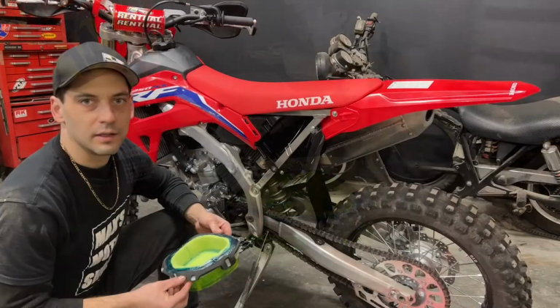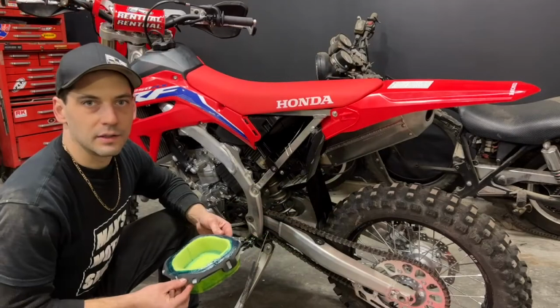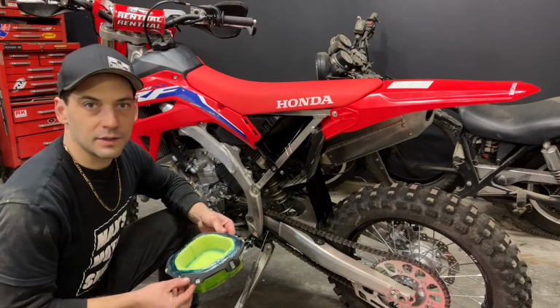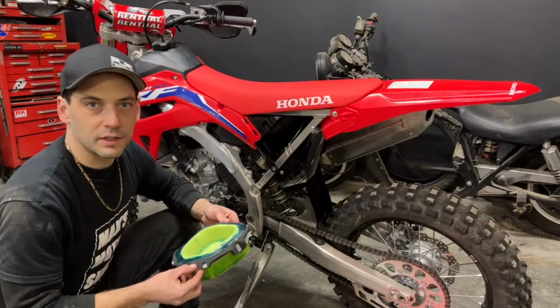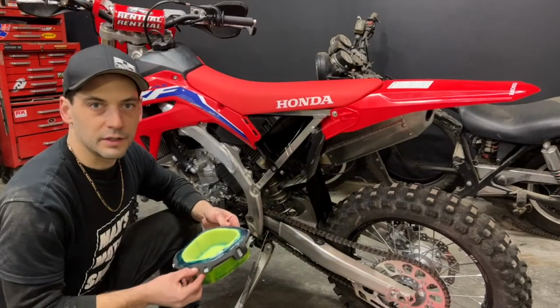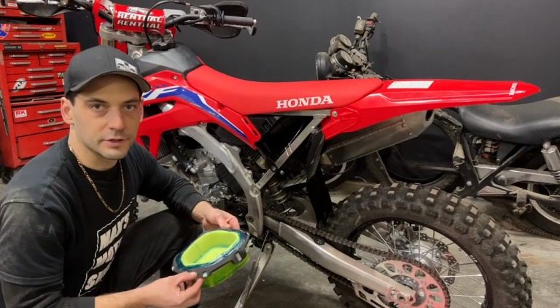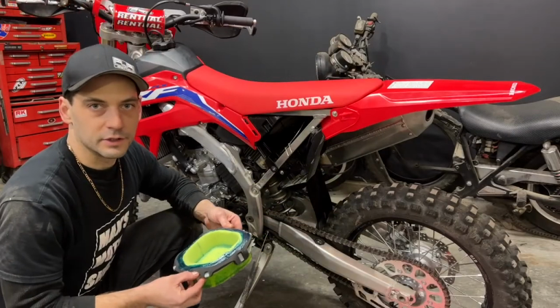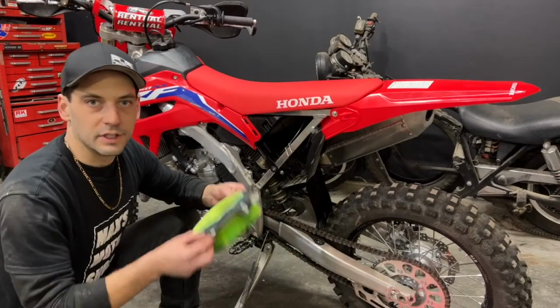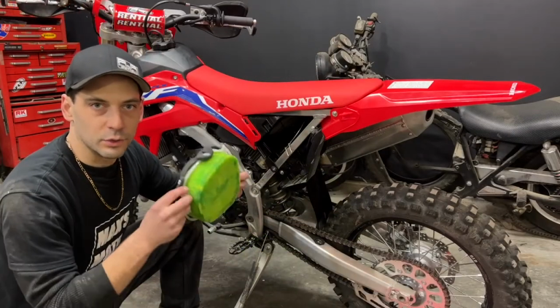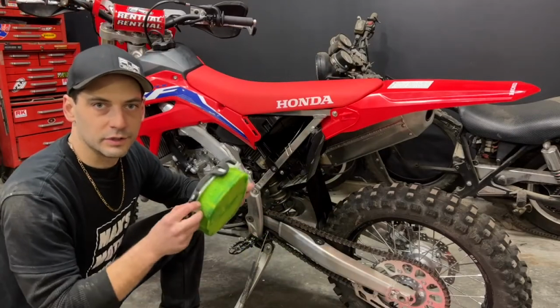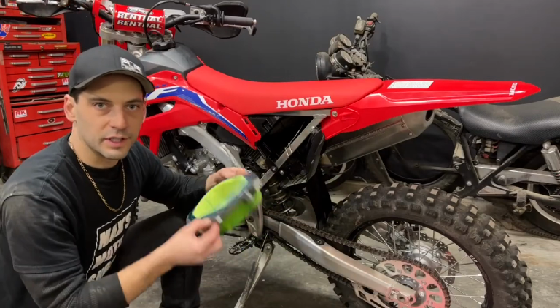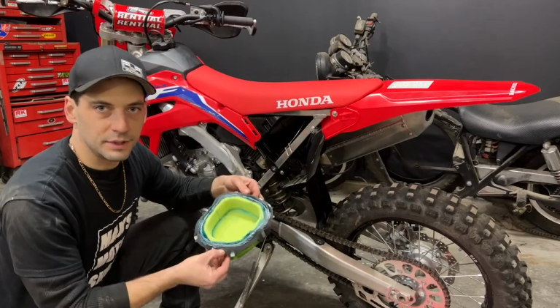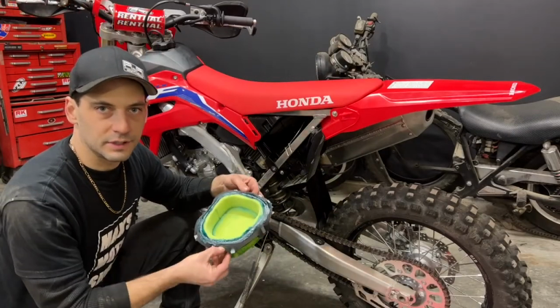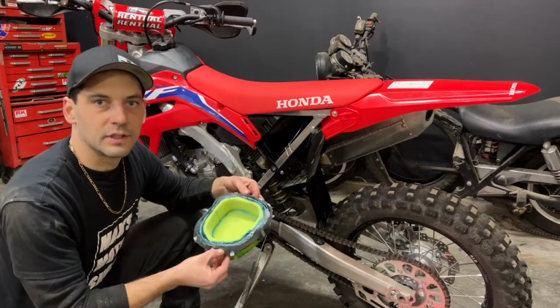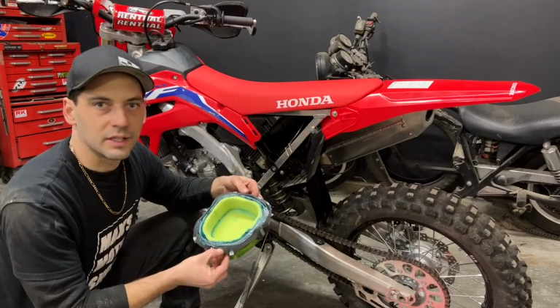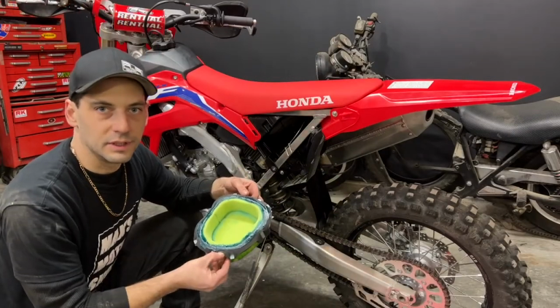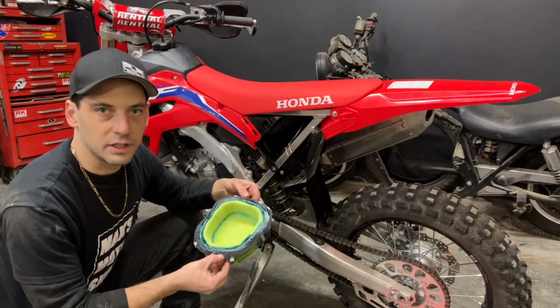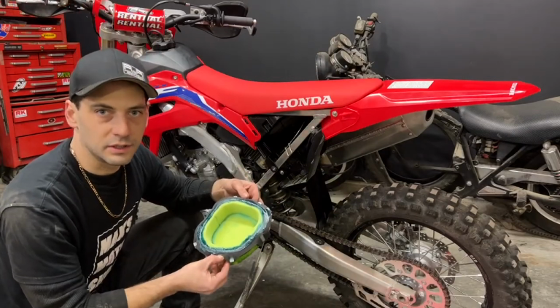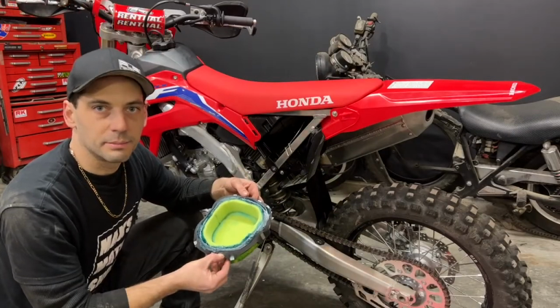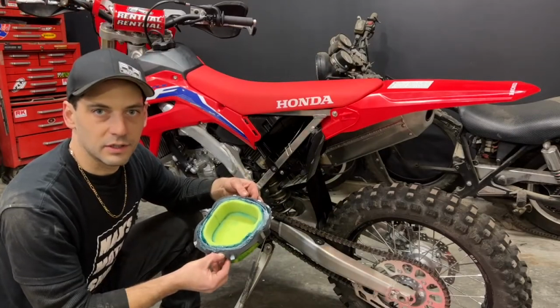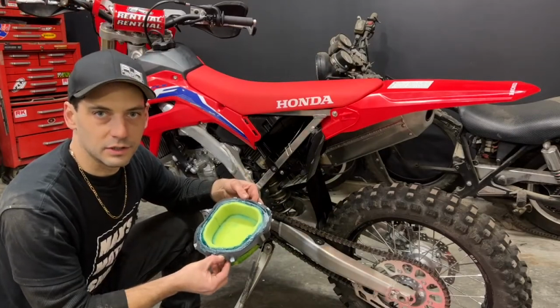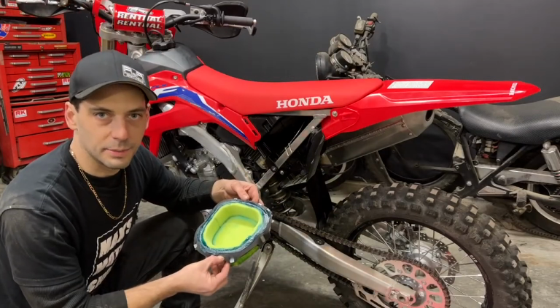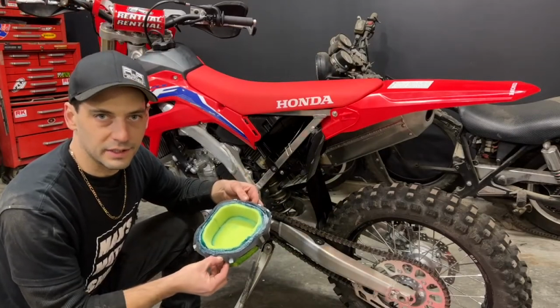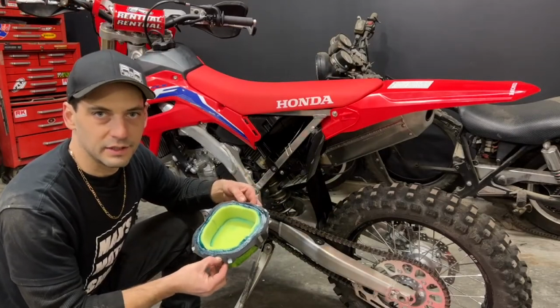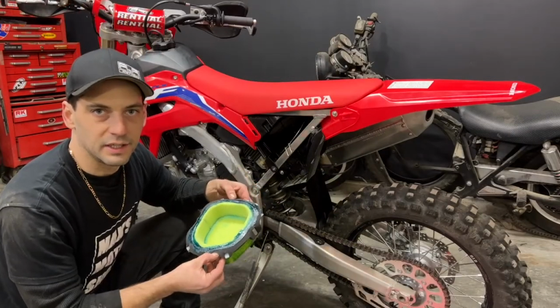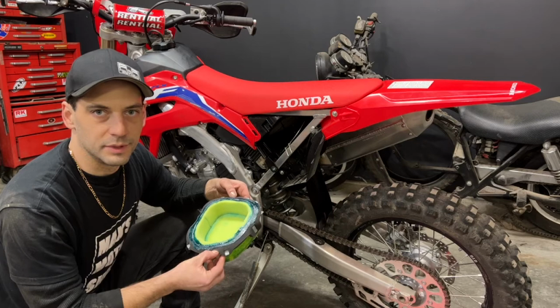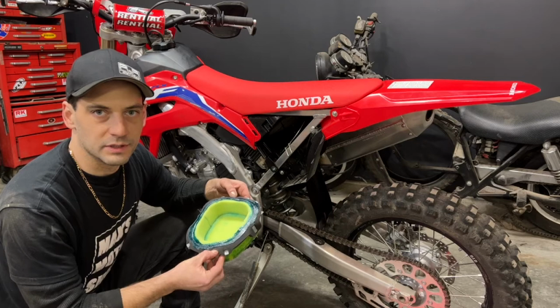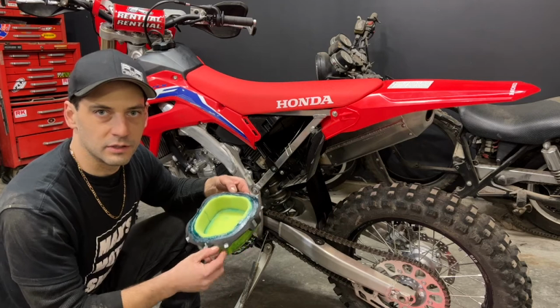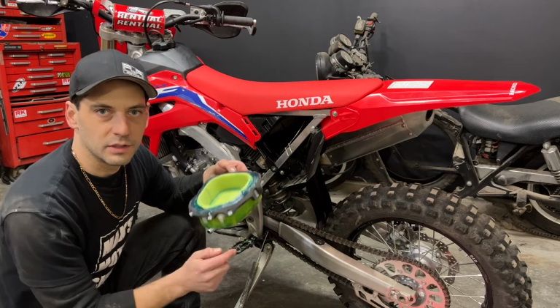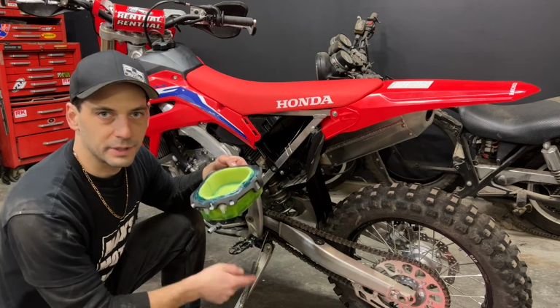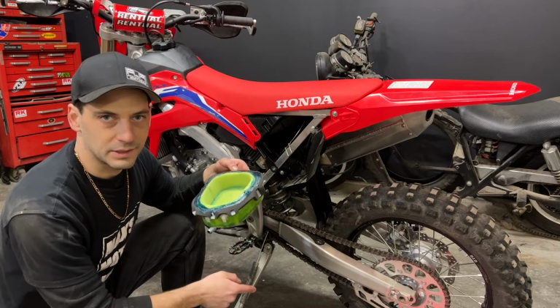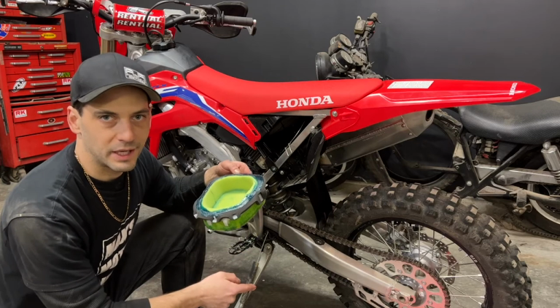Now that our air filter is oiled and greased, I can reinstall it back onto the bike, and then reinstall the plastic panel.